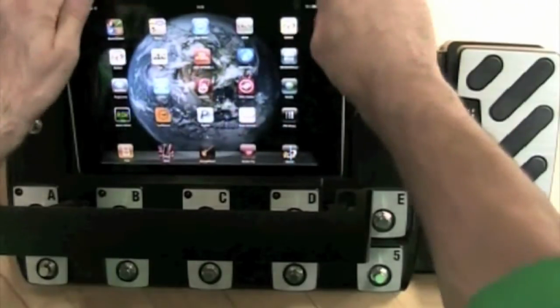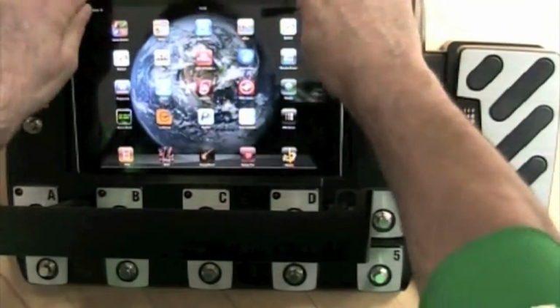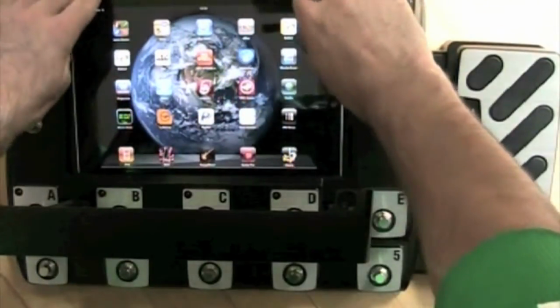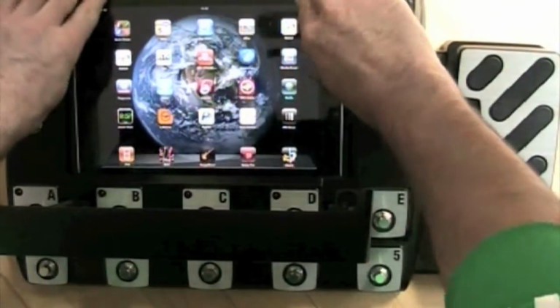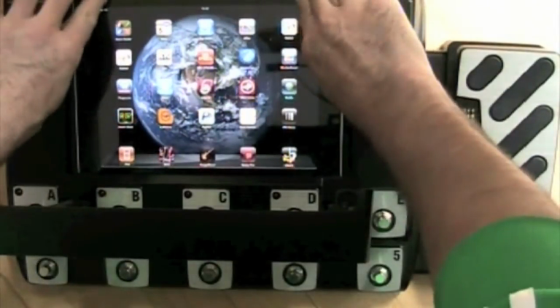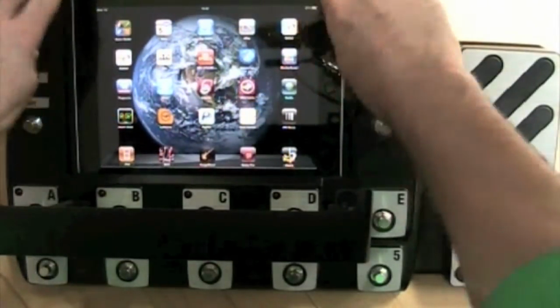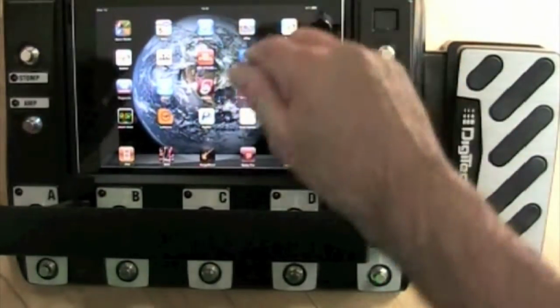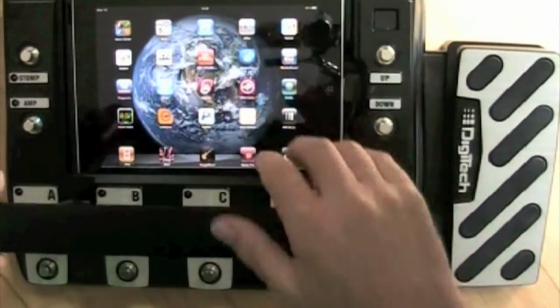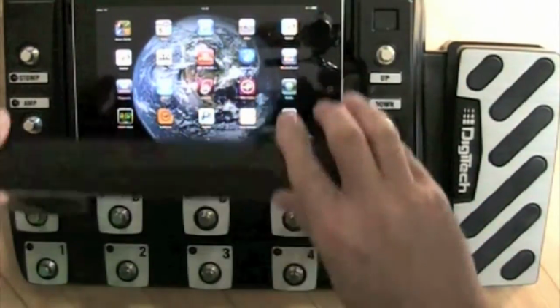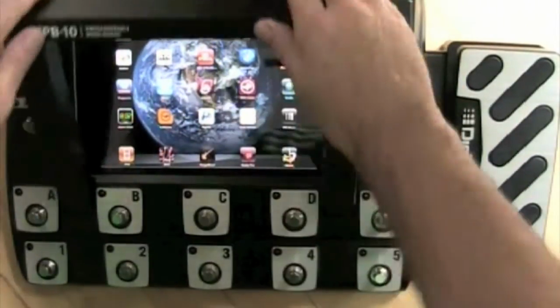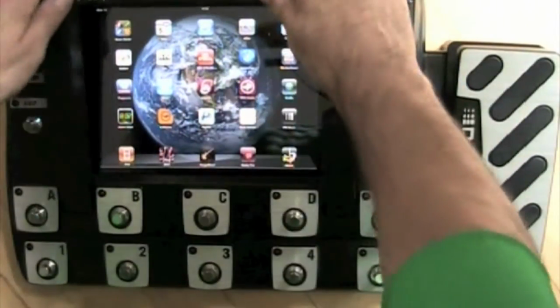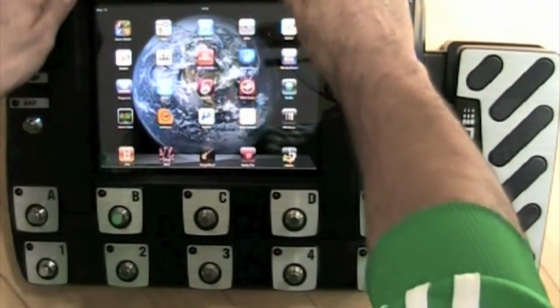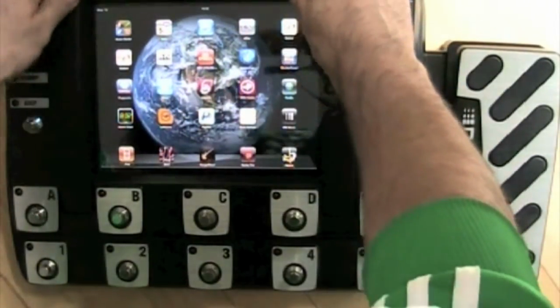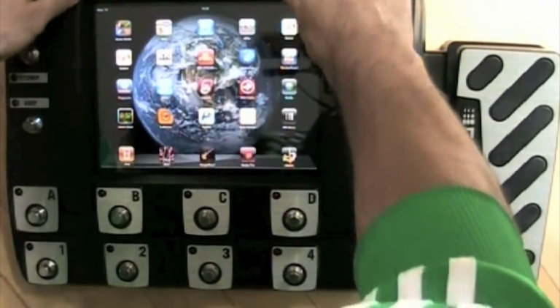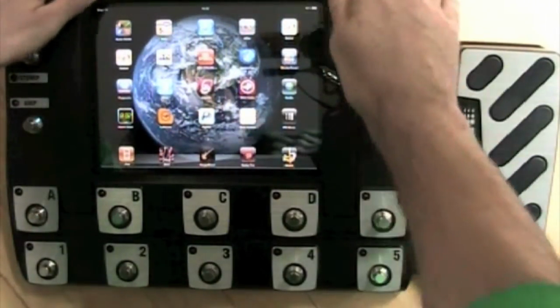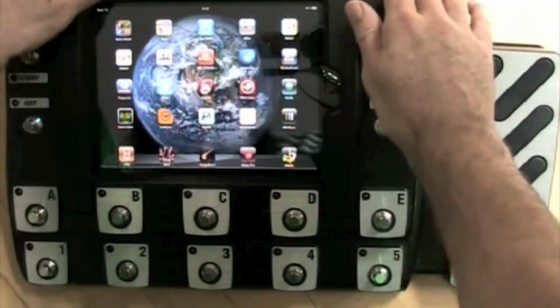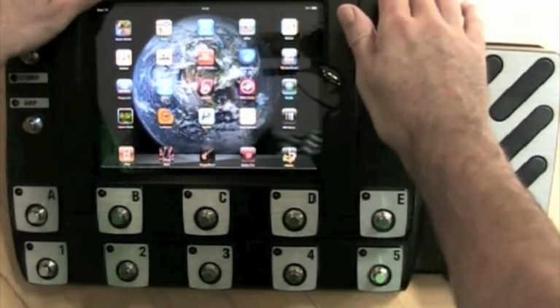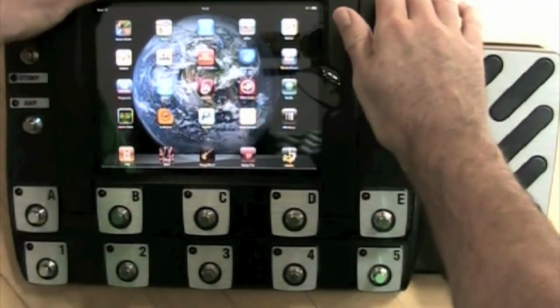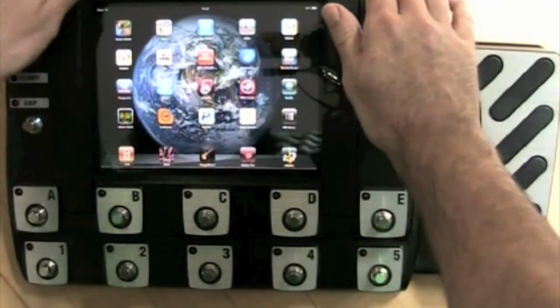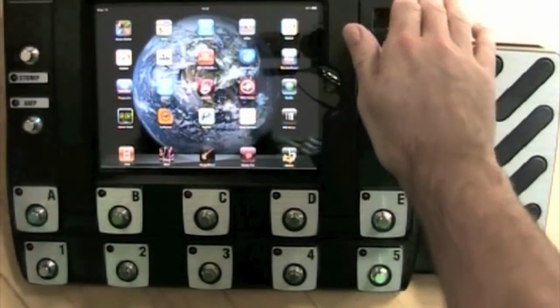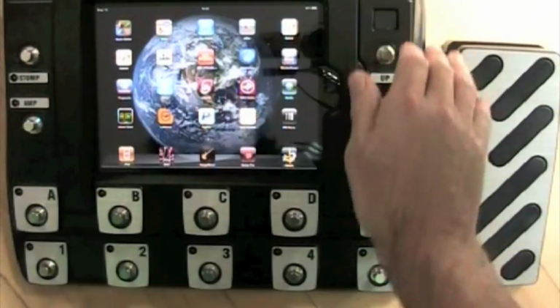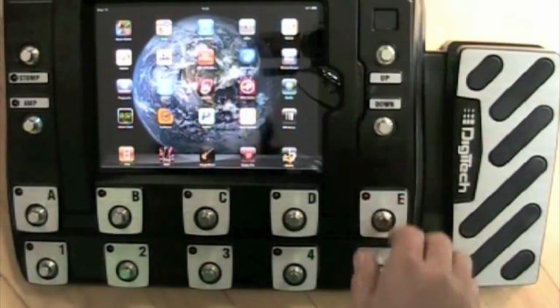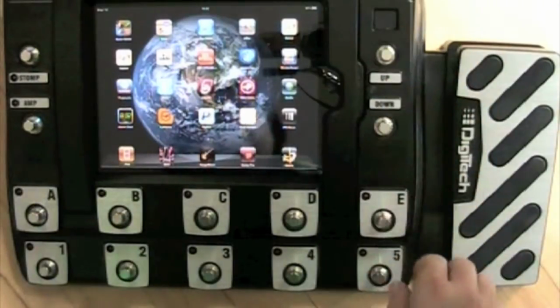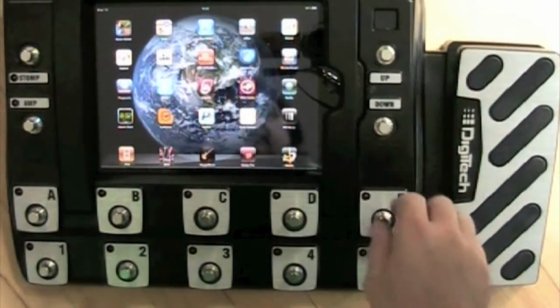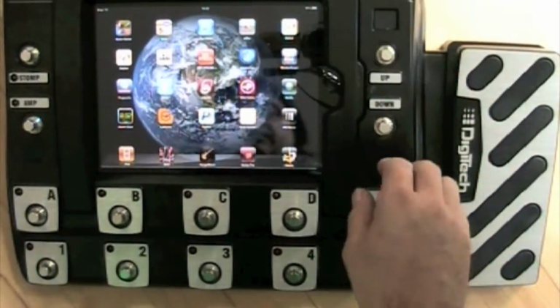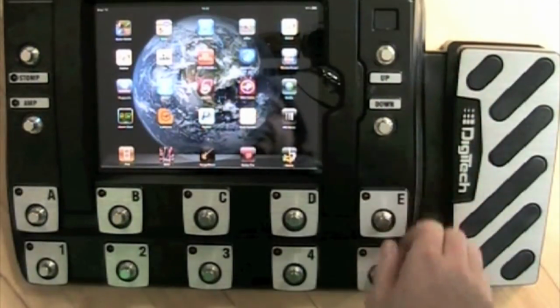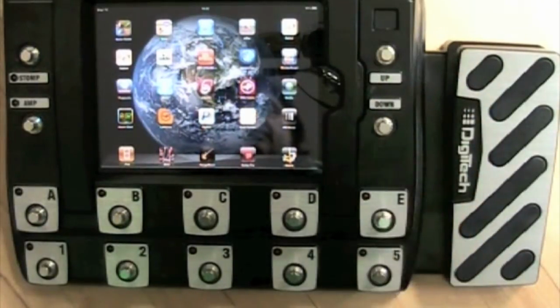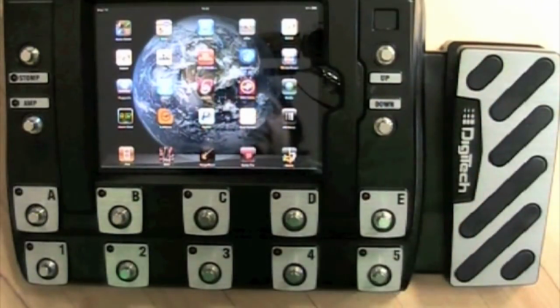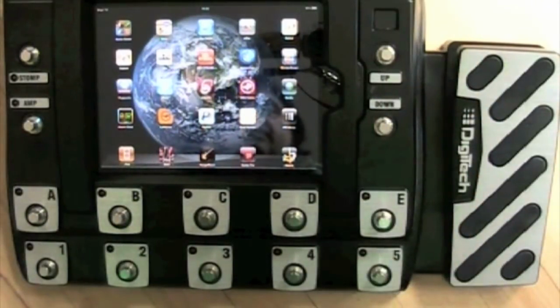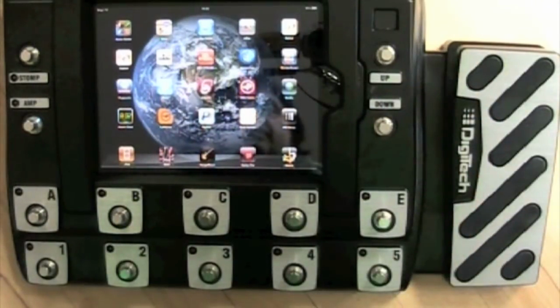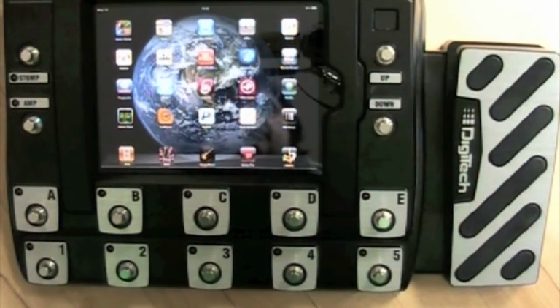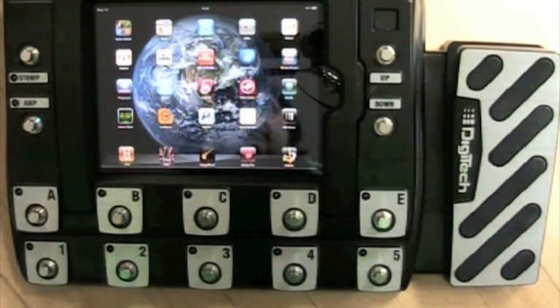Now this is how you slide your iPad into the slot of the IPP. Connect the cable, lock down the frame, and switch your IPP on.